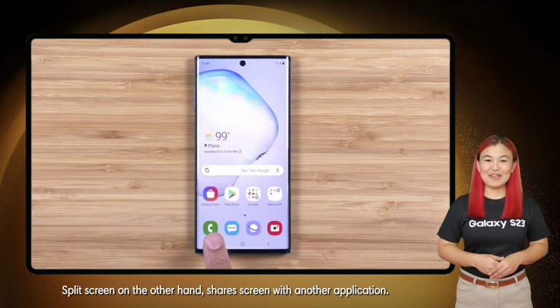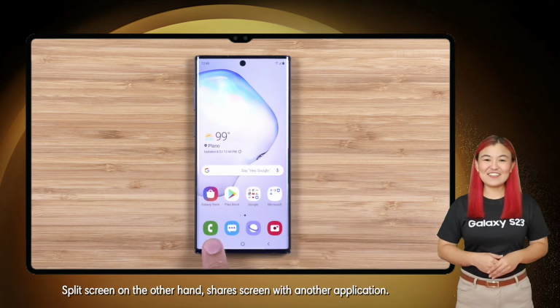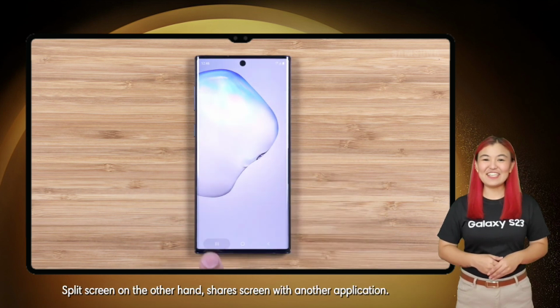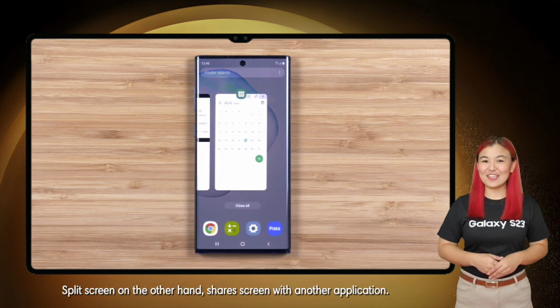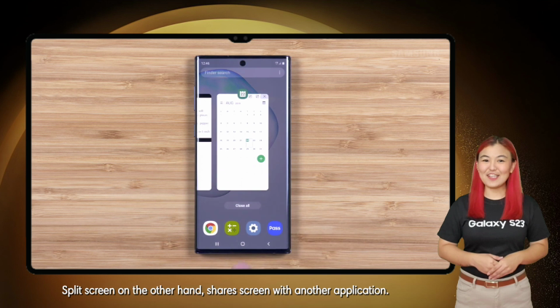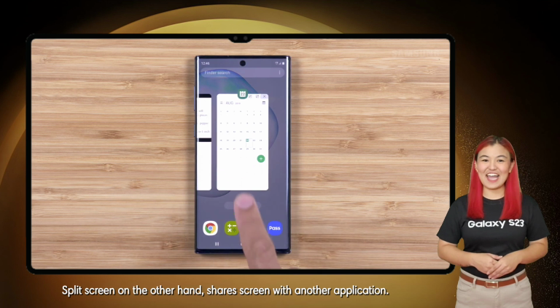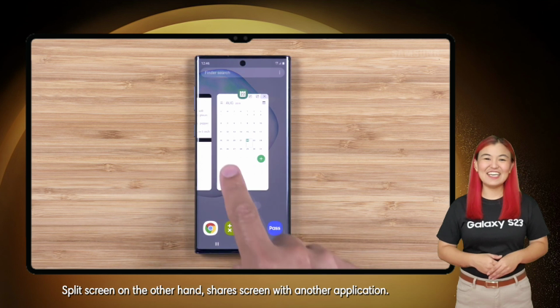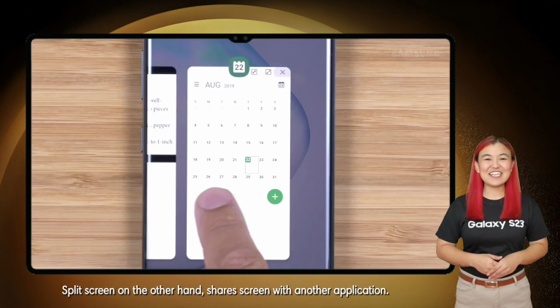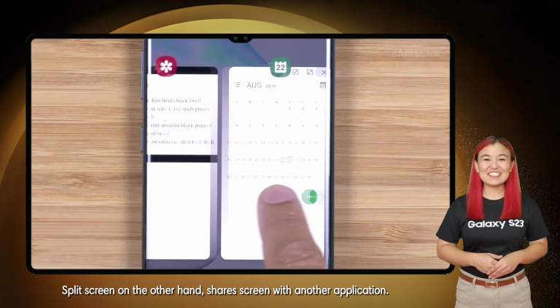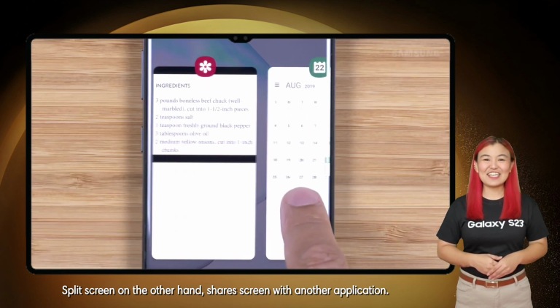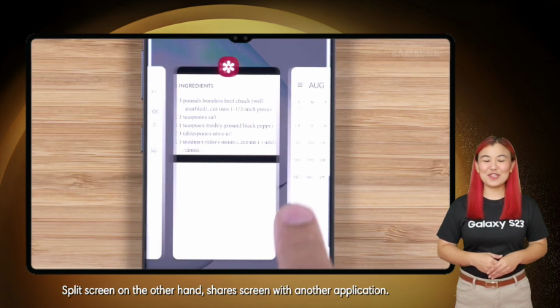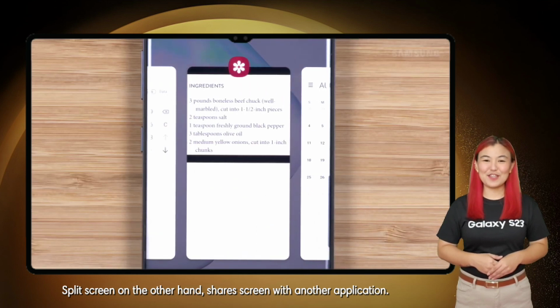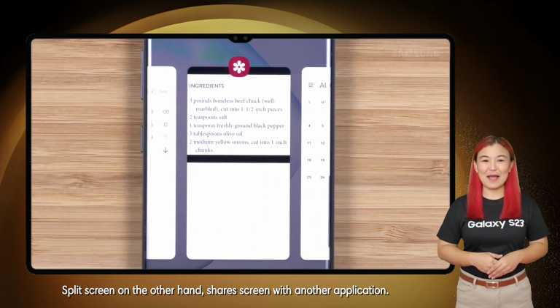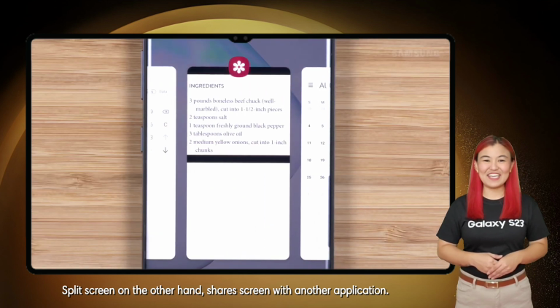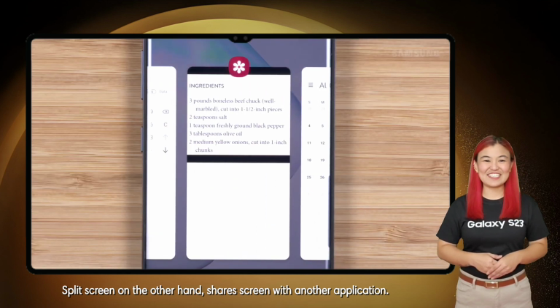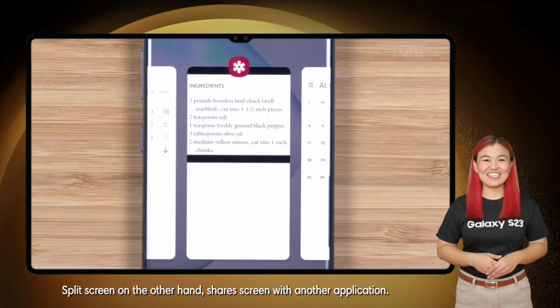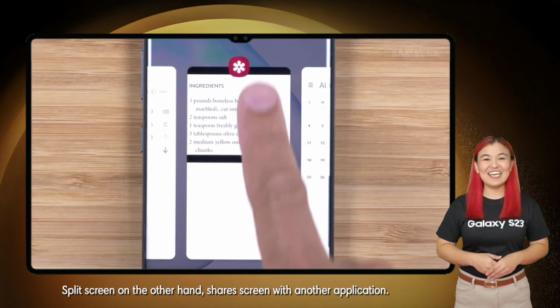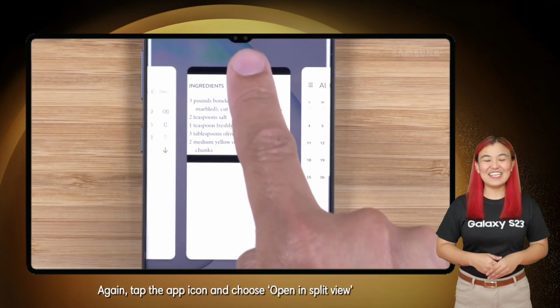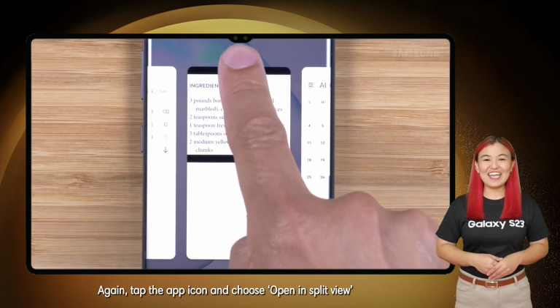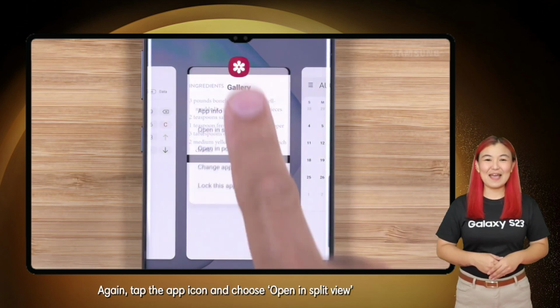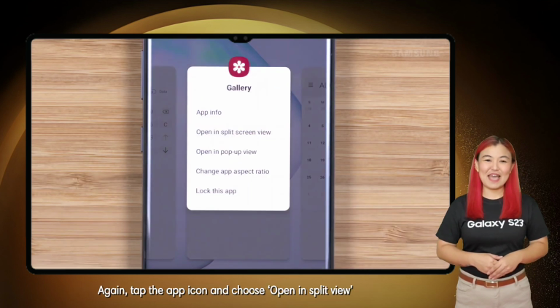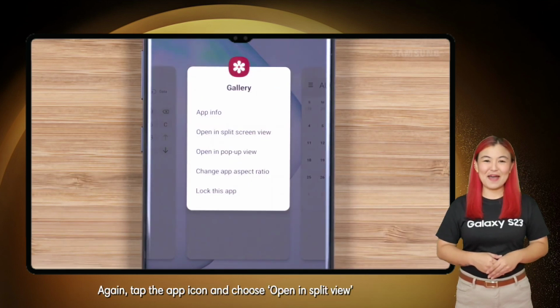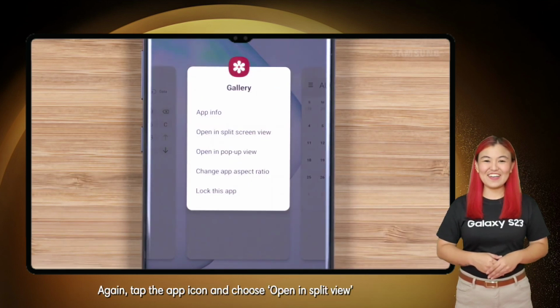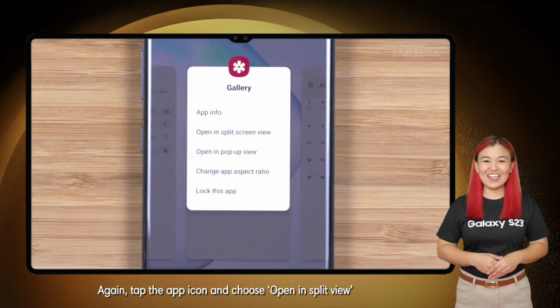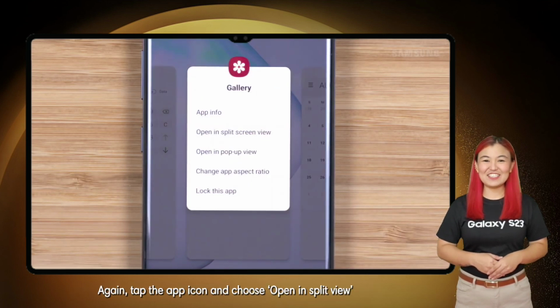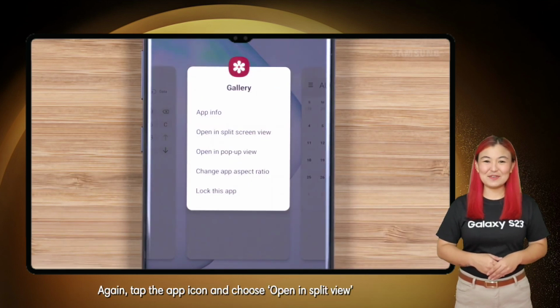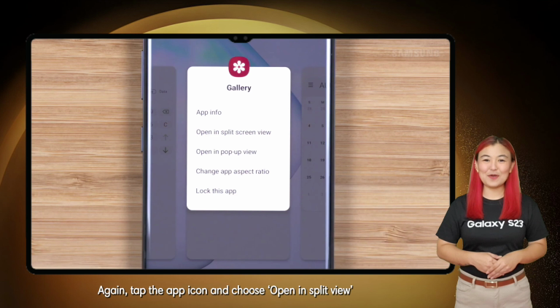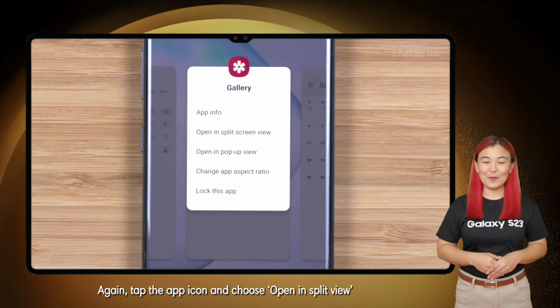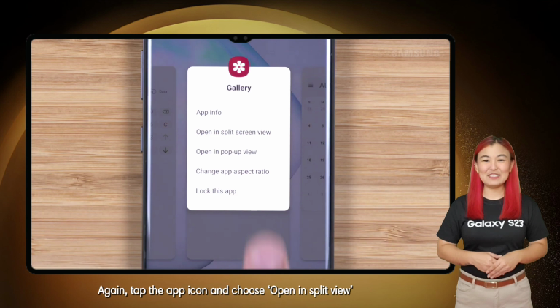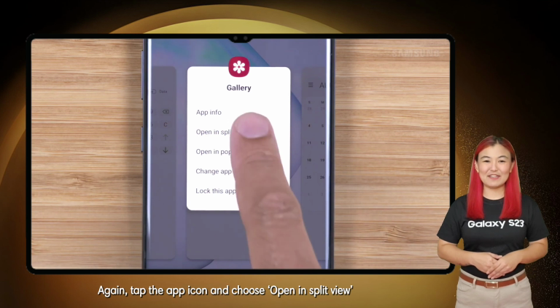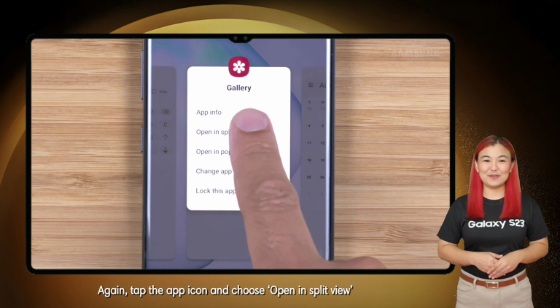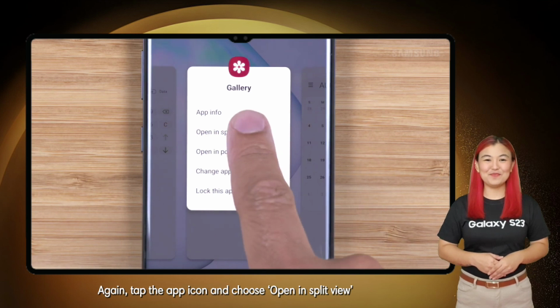Split screen, on the other hand, shares the screen with another application. Again, tap the app icon and choose Open in Split View.